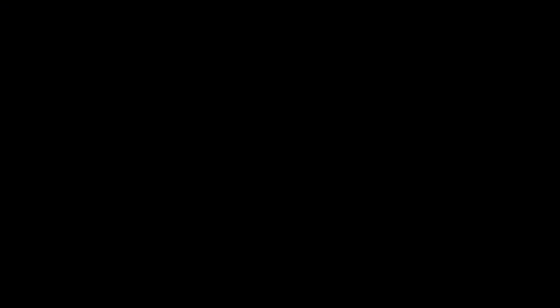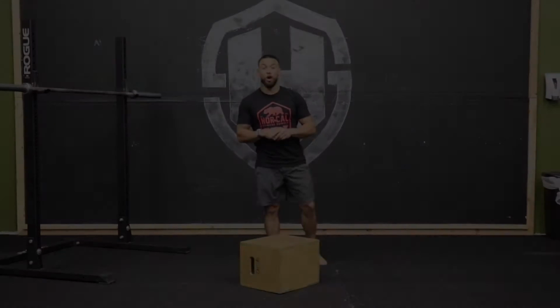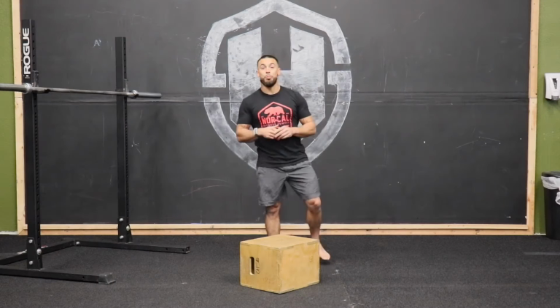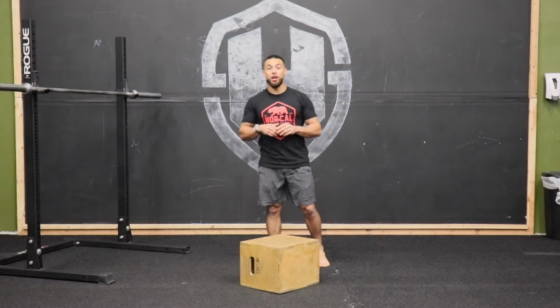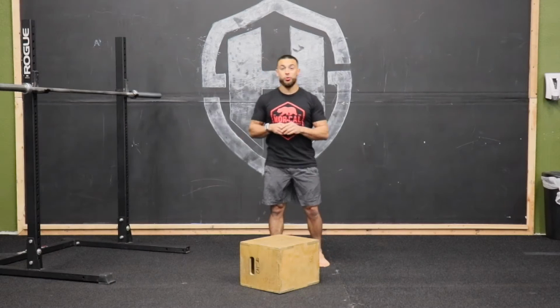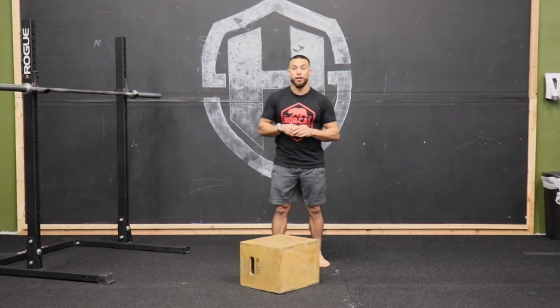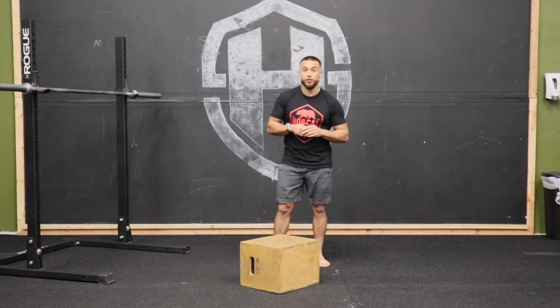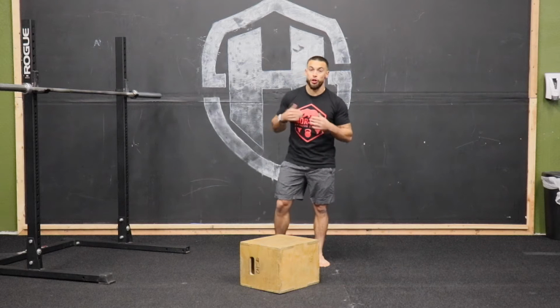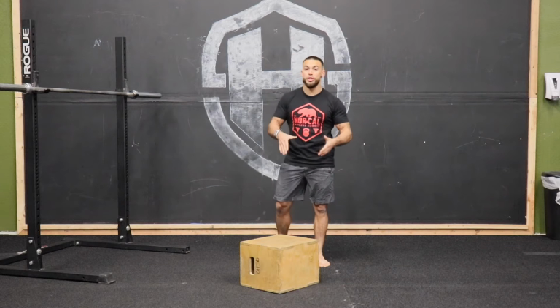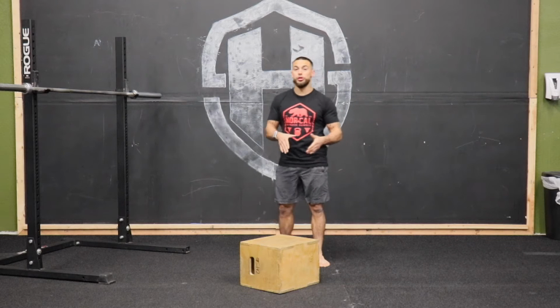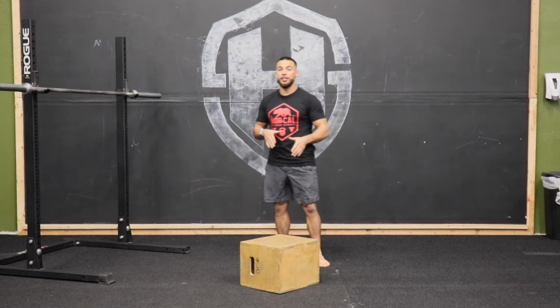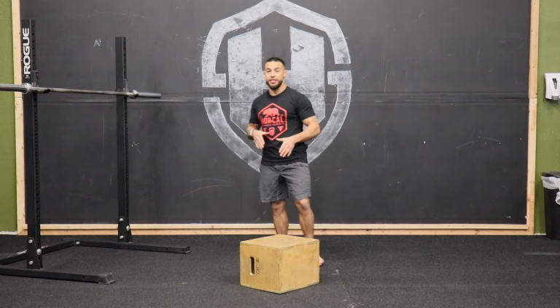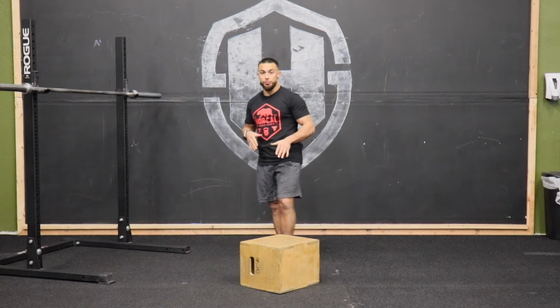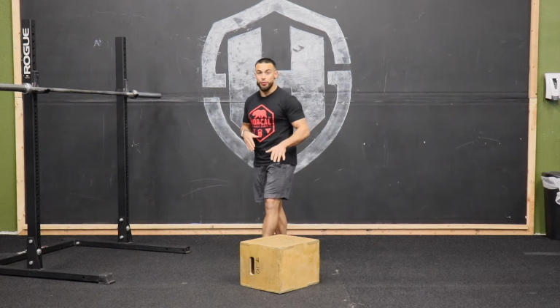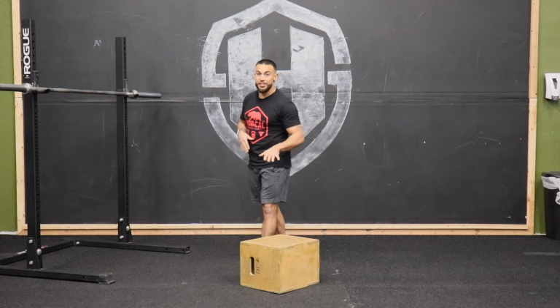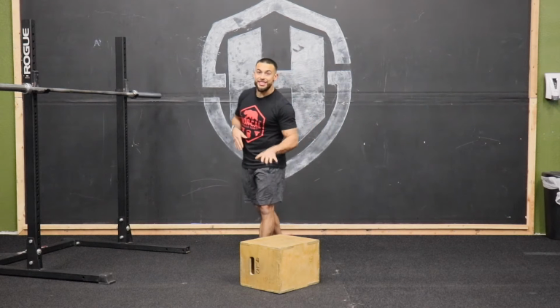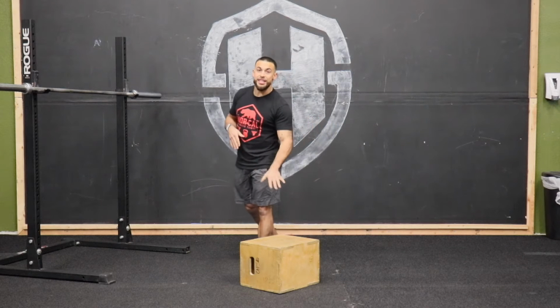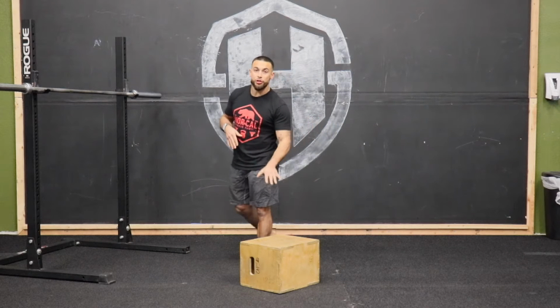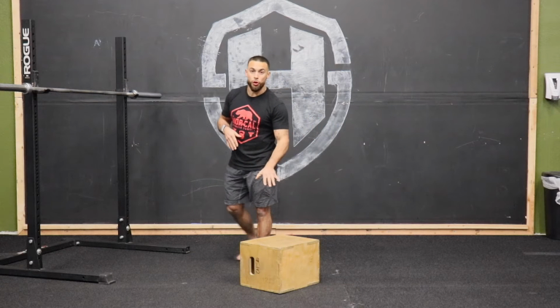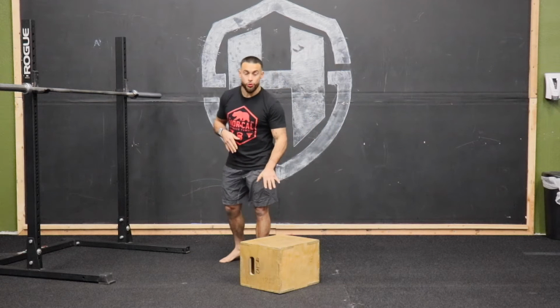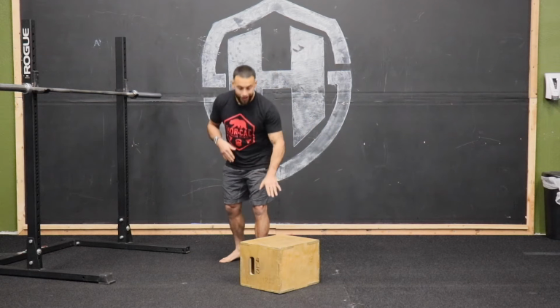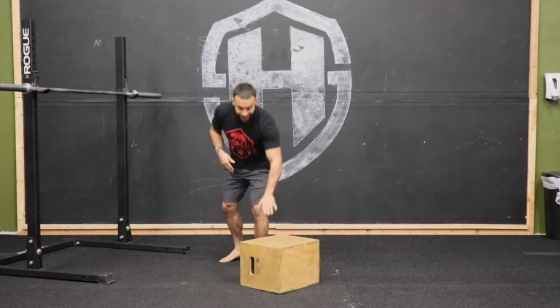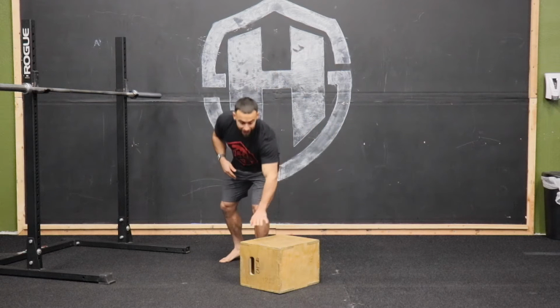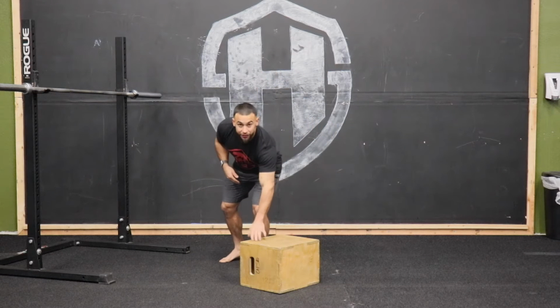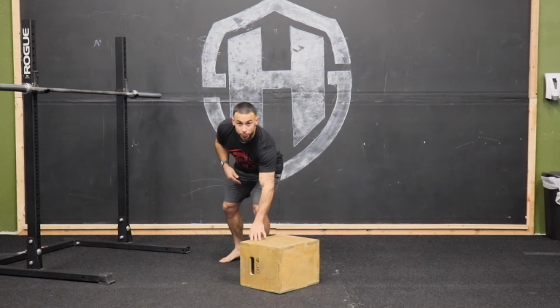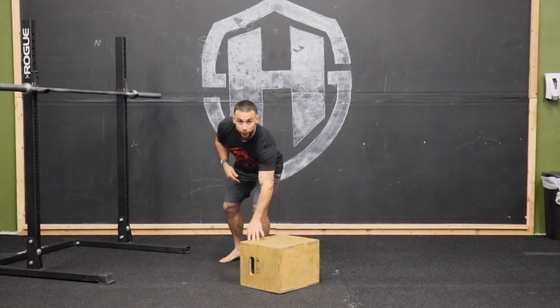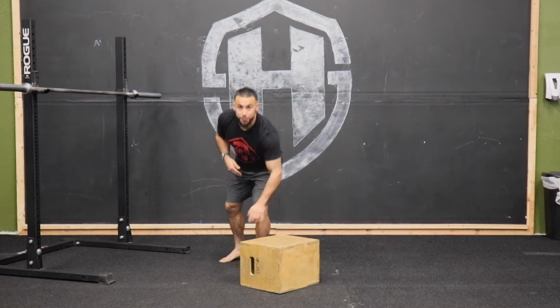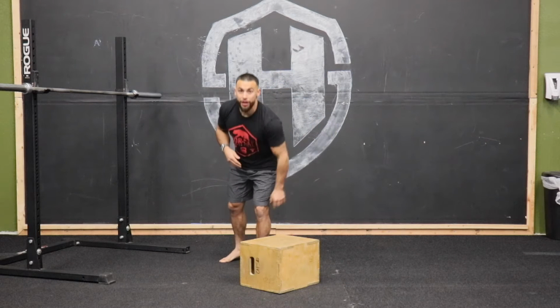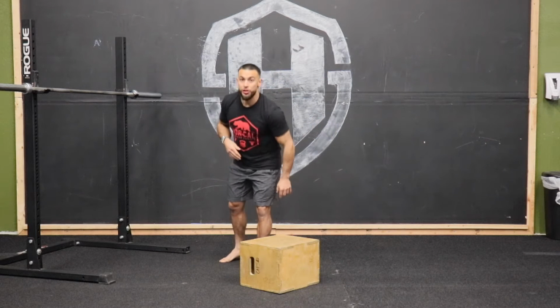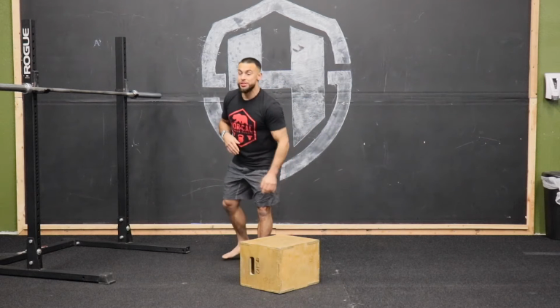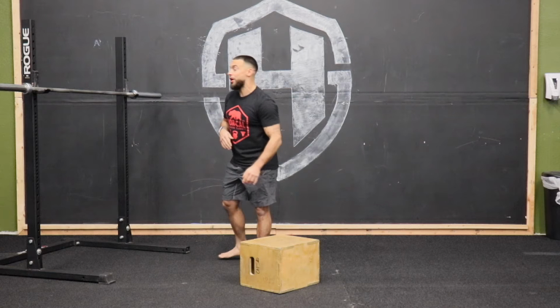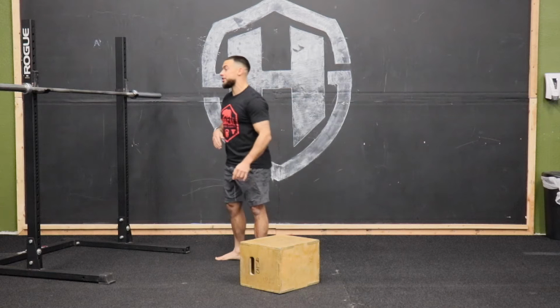Low box squat. We're going to be utilizing this movement to get deep into our squat and give us some hard feedback with this box.